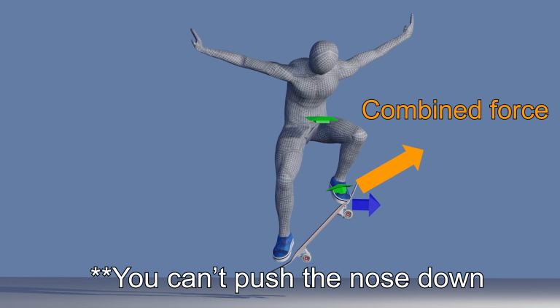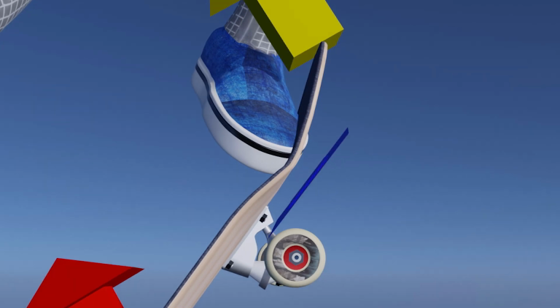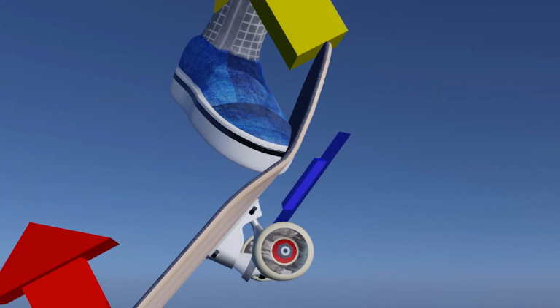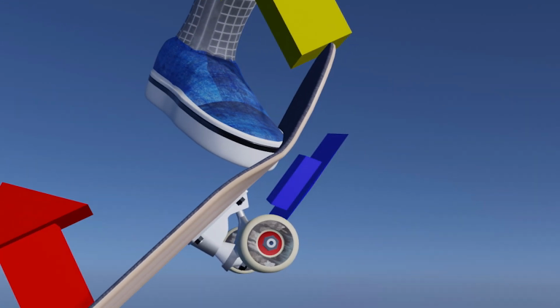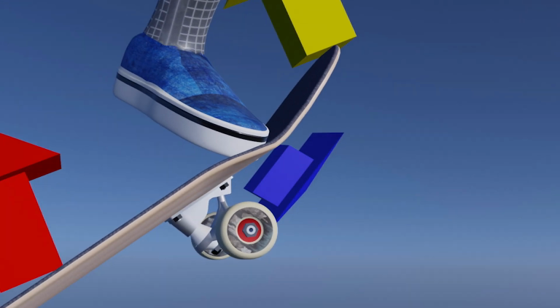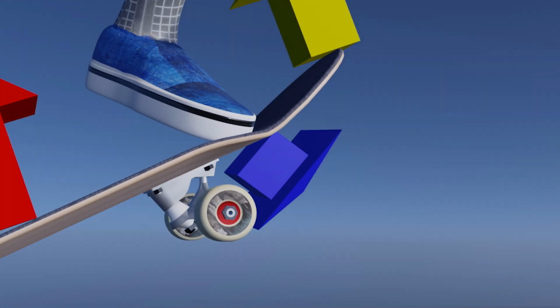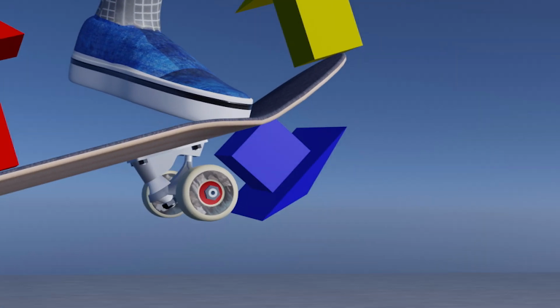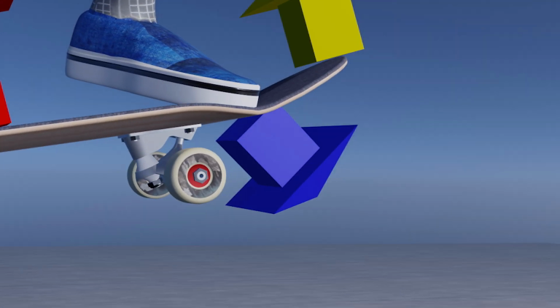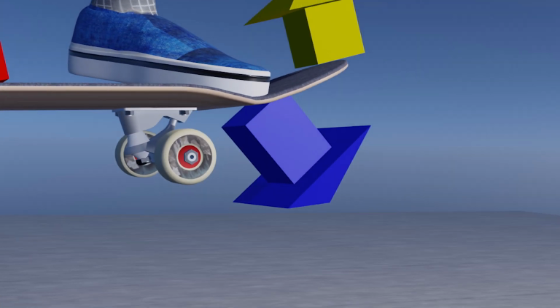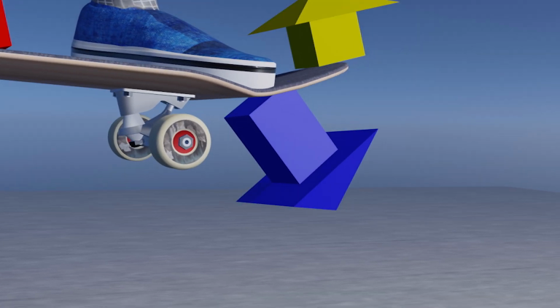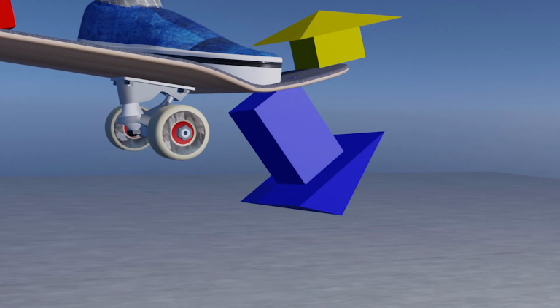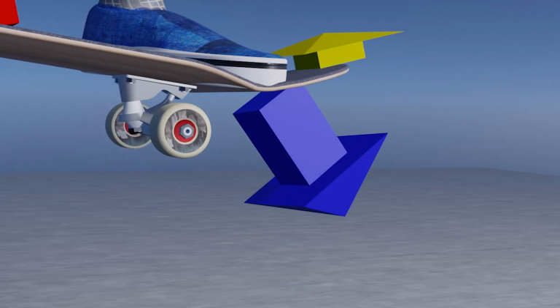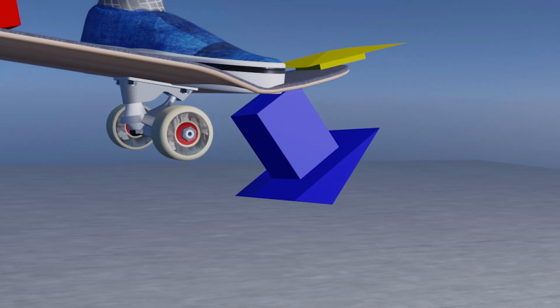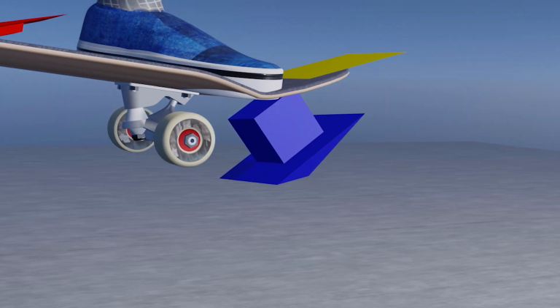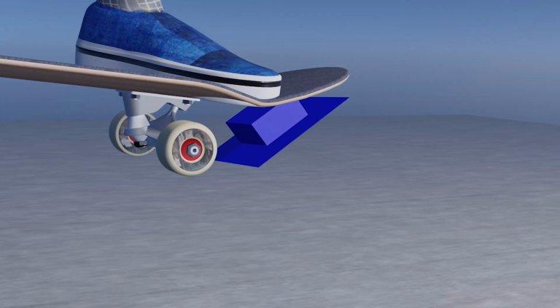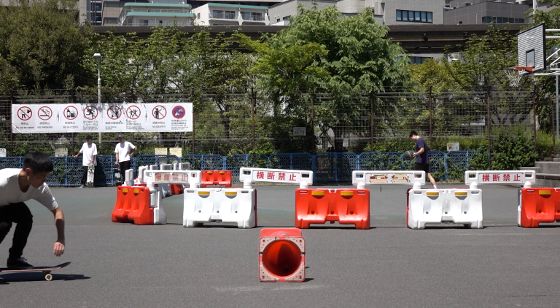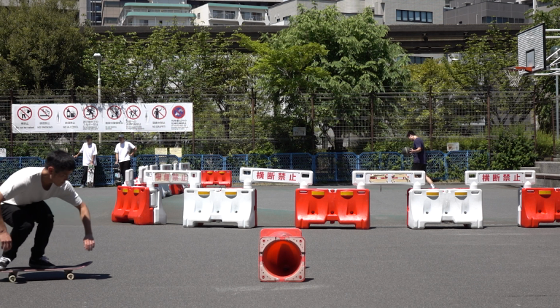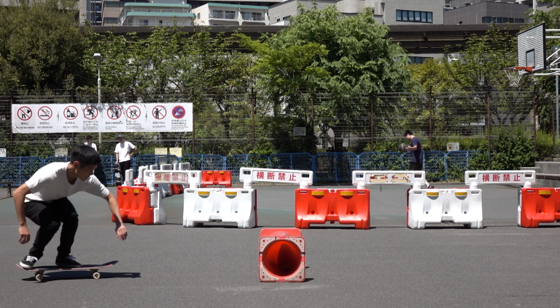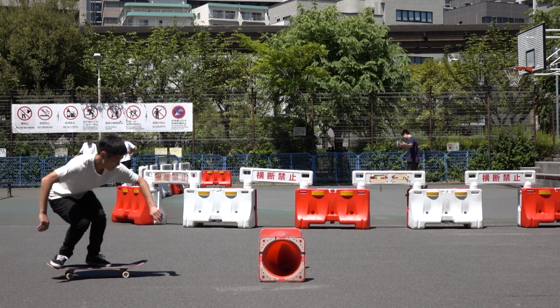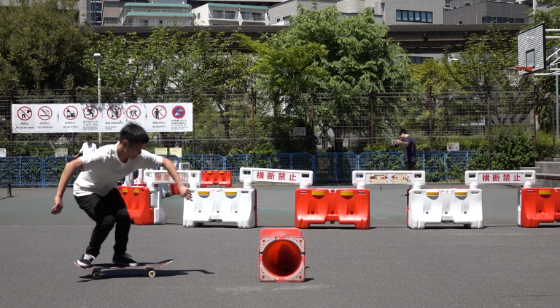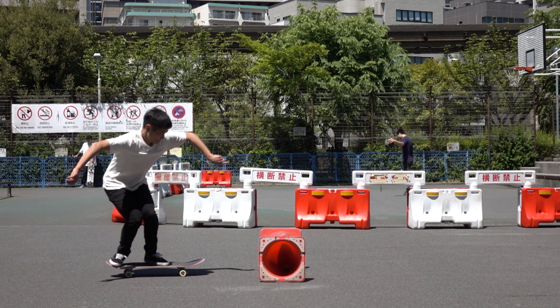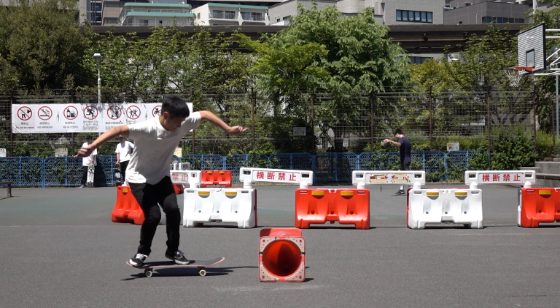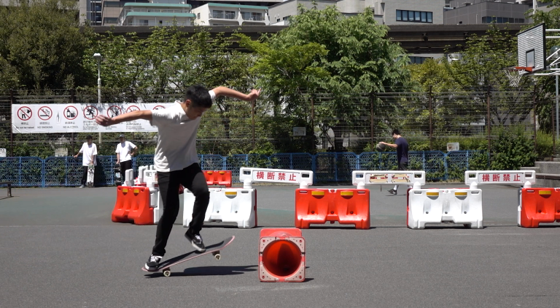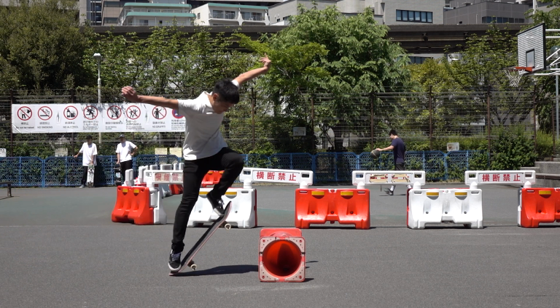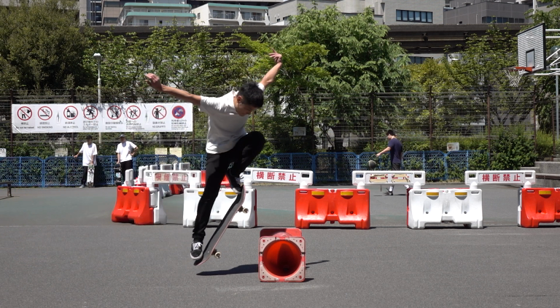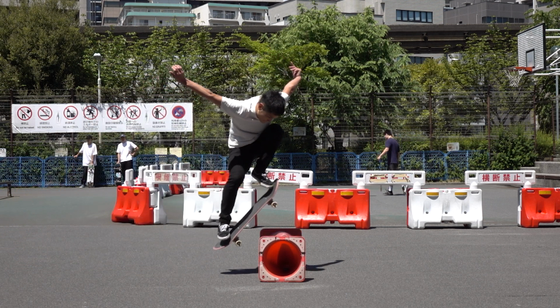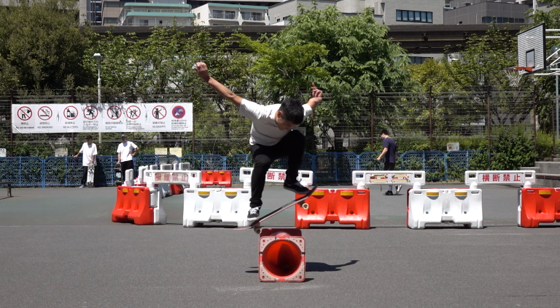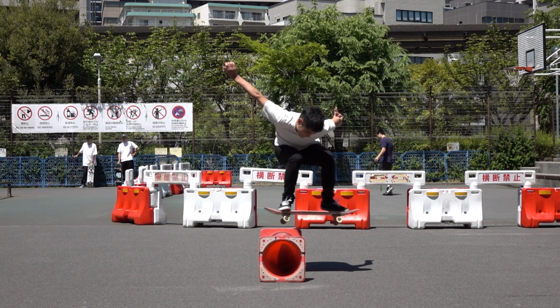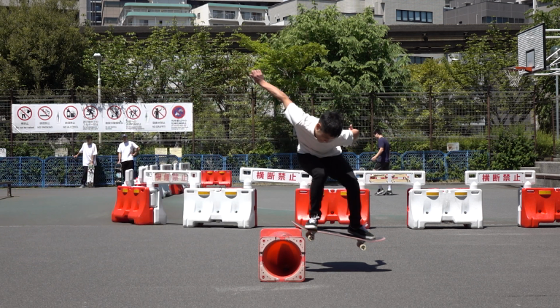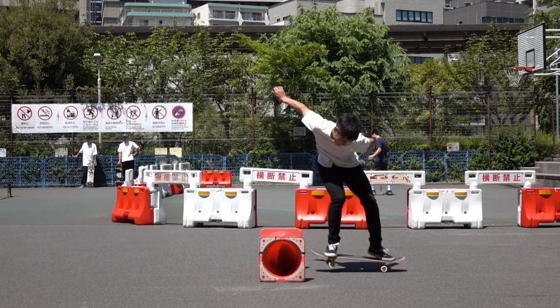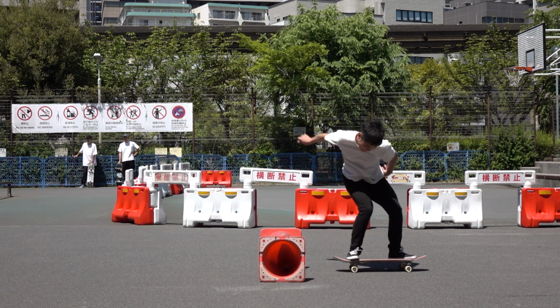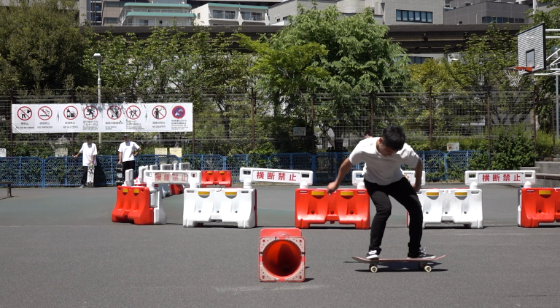So, you must apply a downward force to your front foot and offset the upward force to help the tail rise effectively.